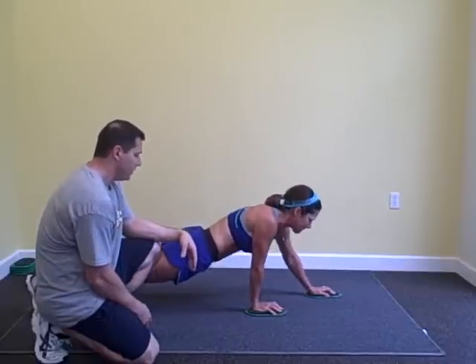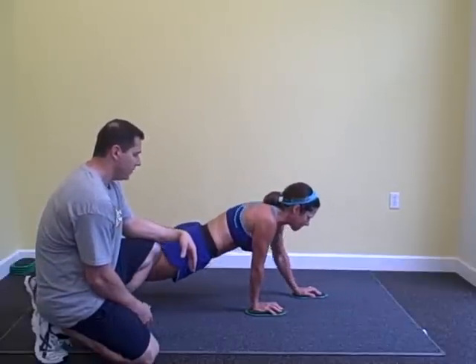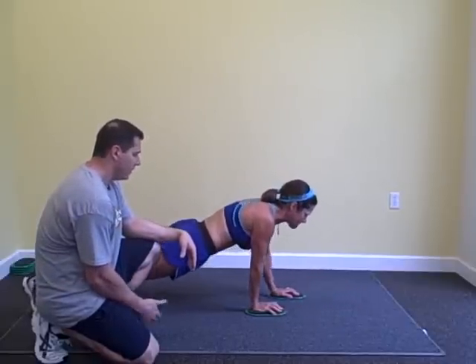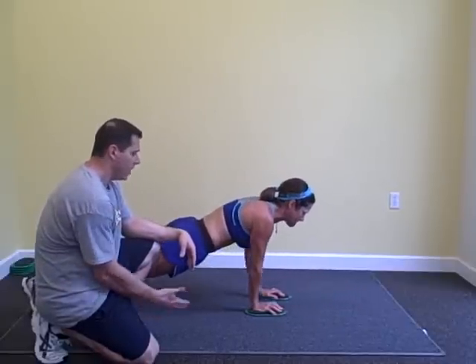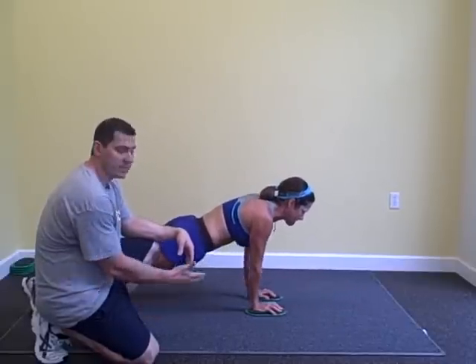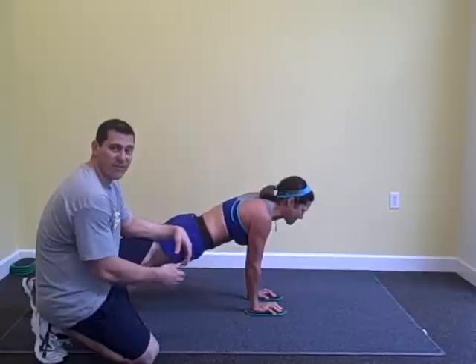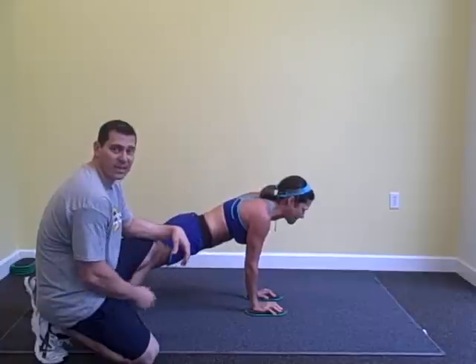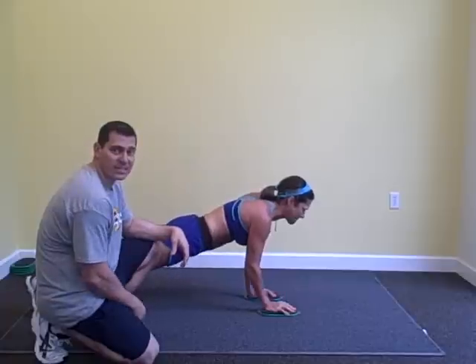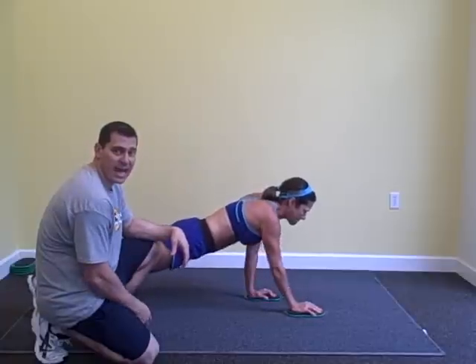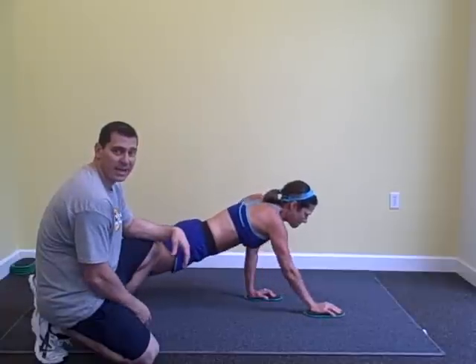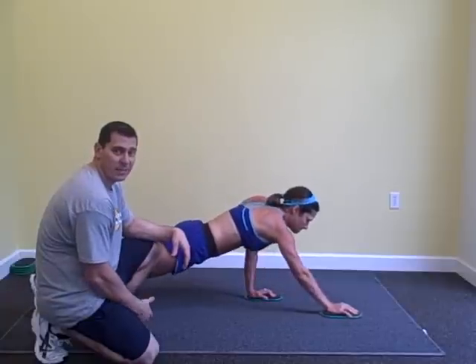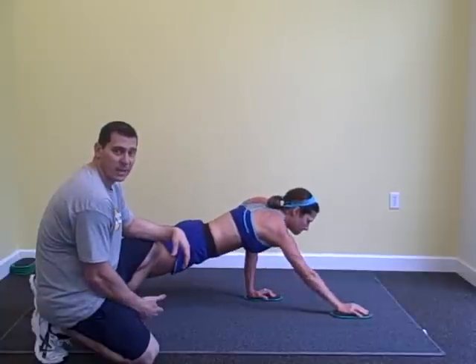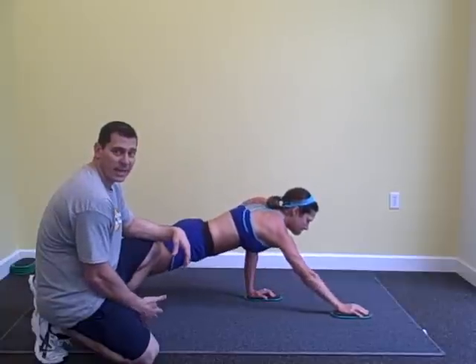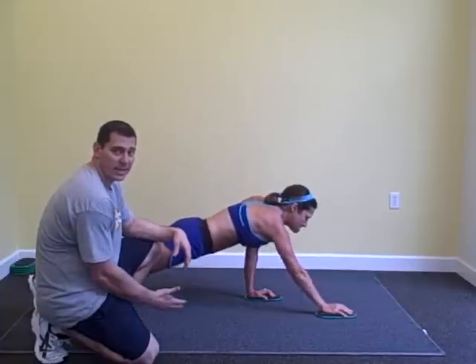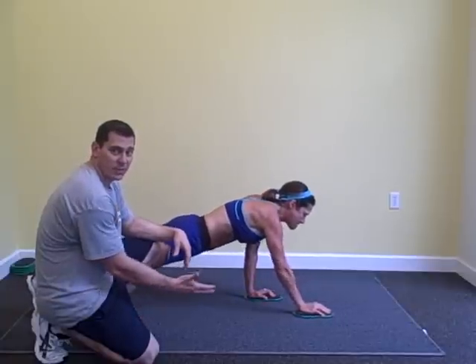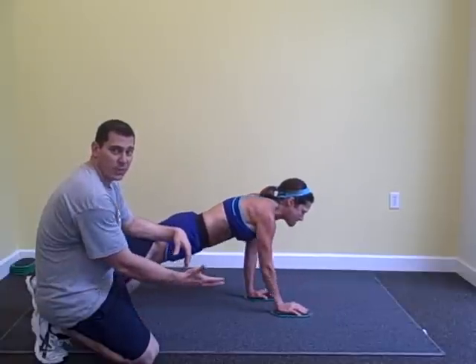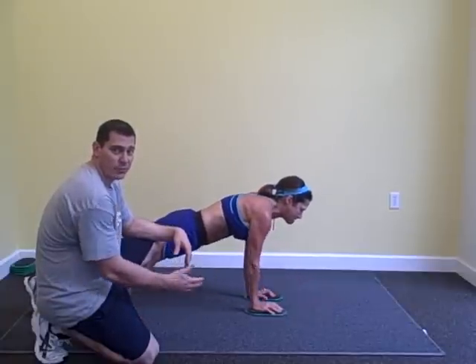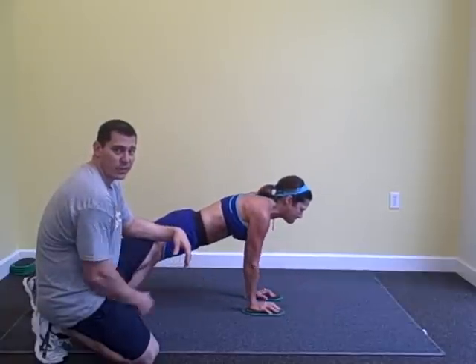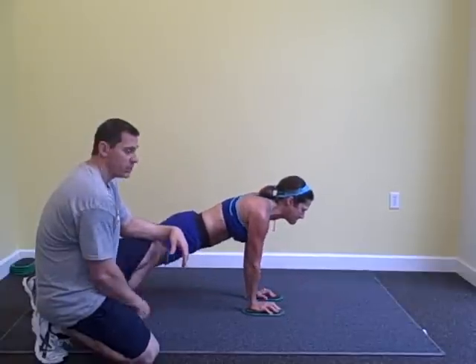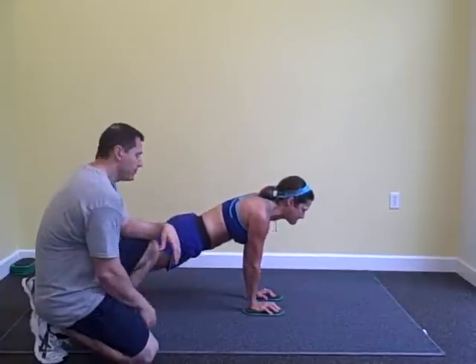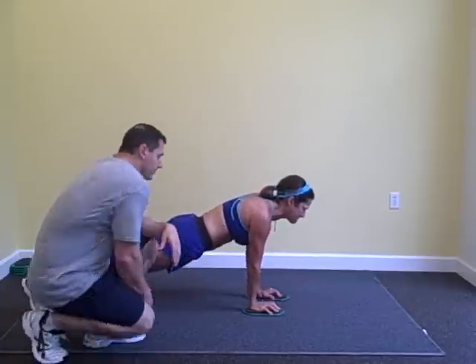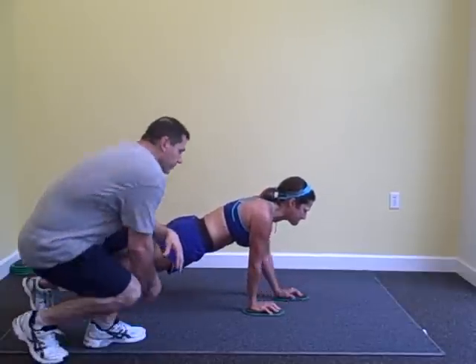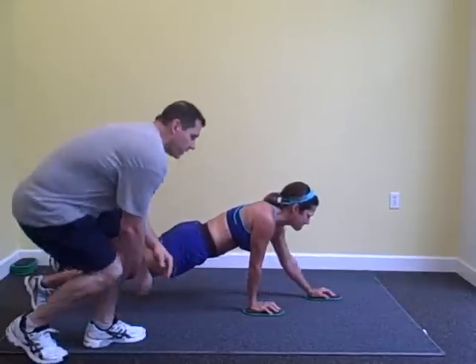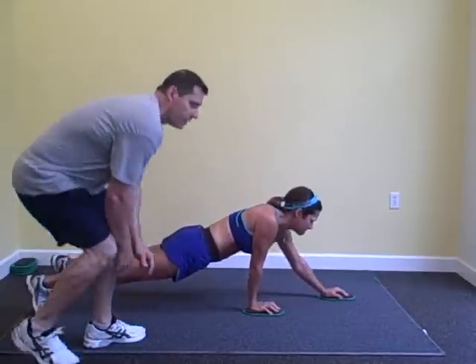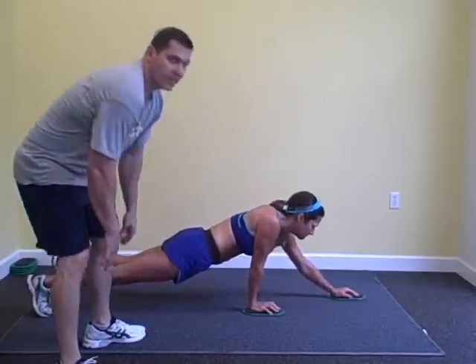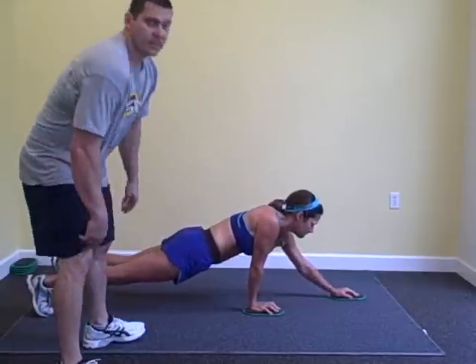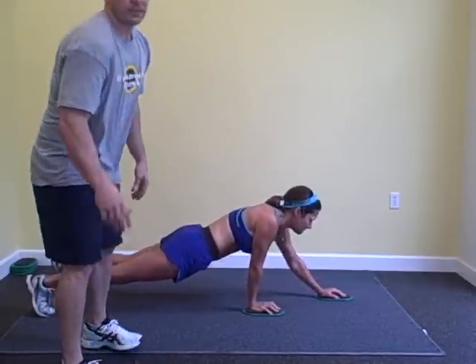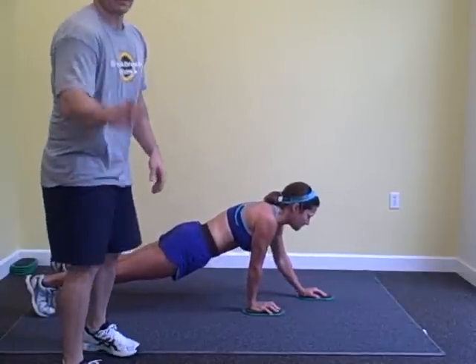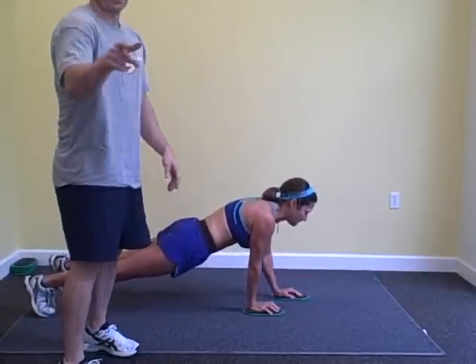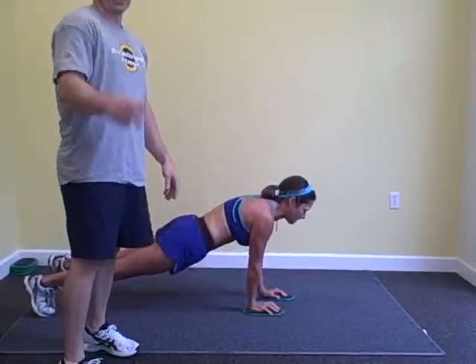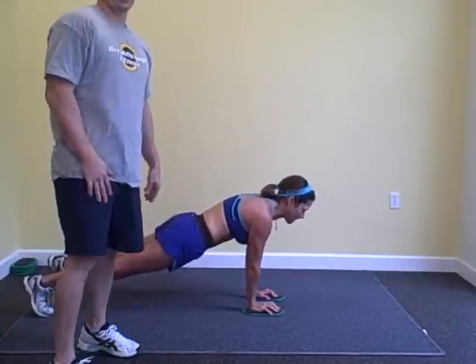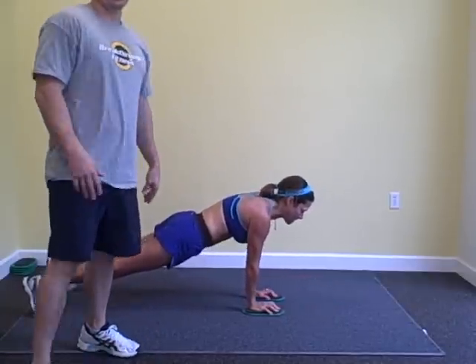We call this a bow slide plank with reach. Until next week.